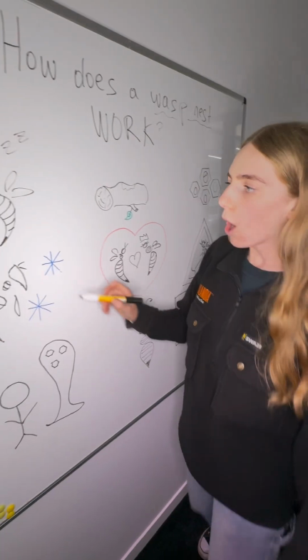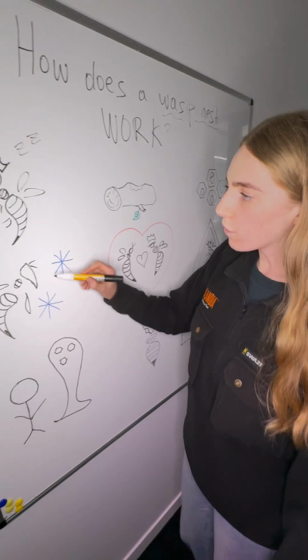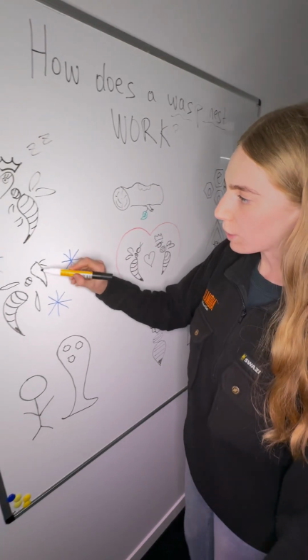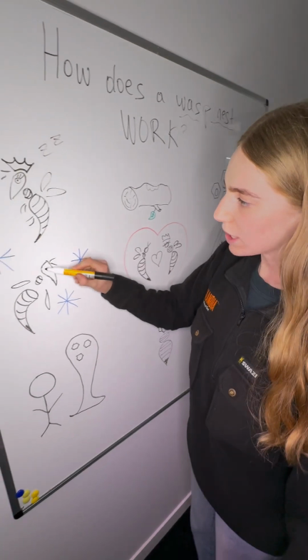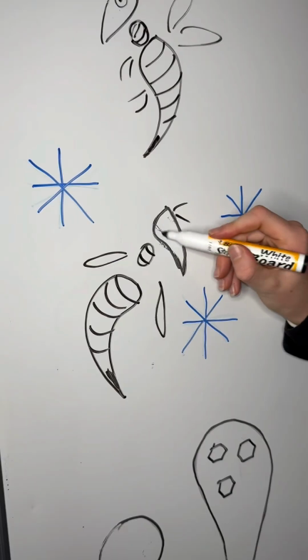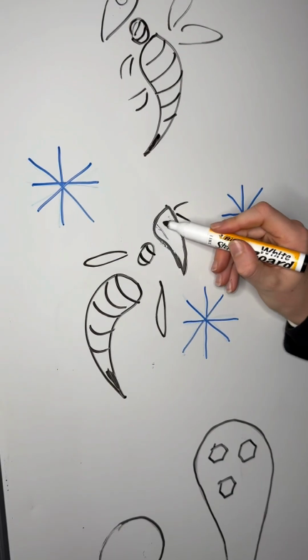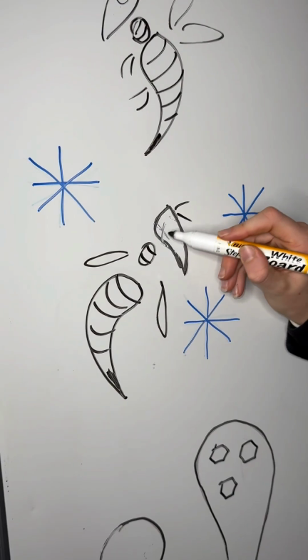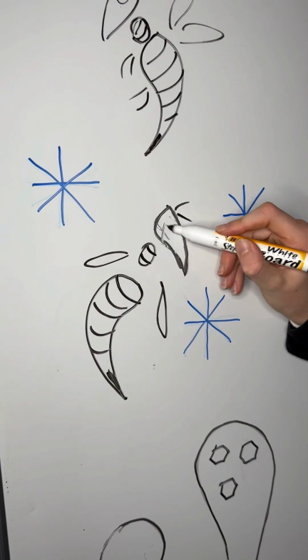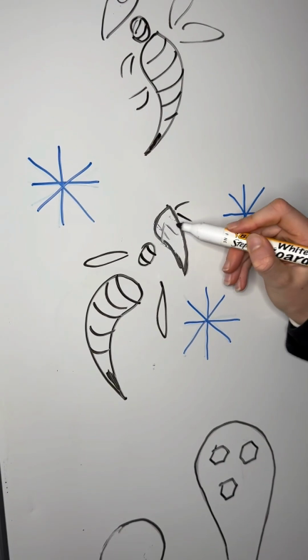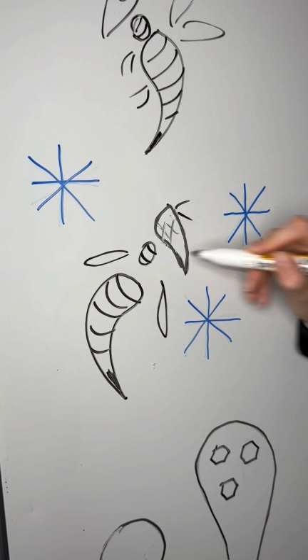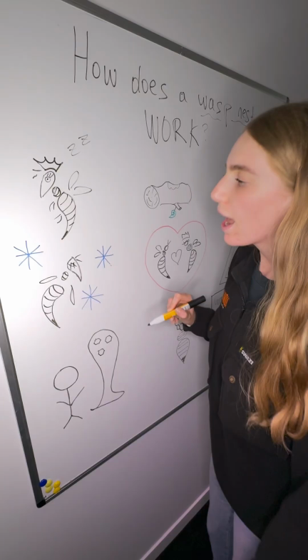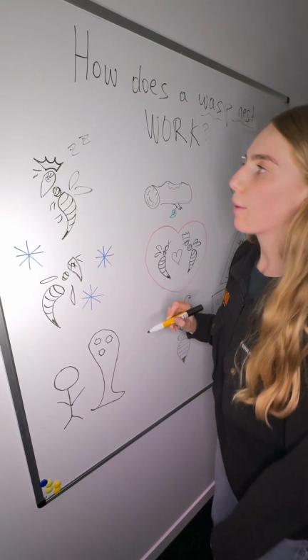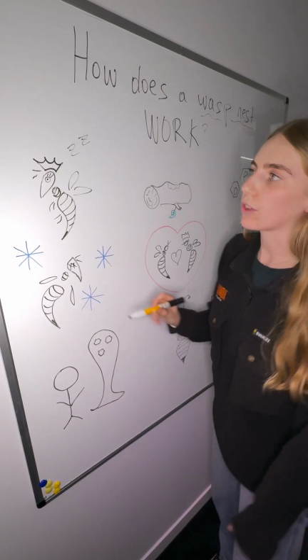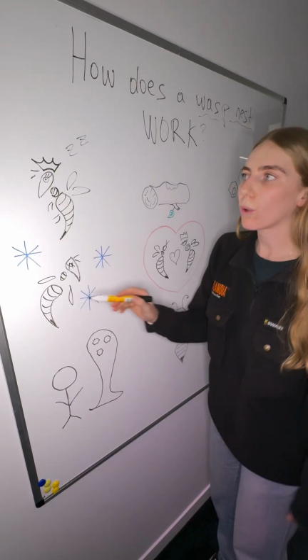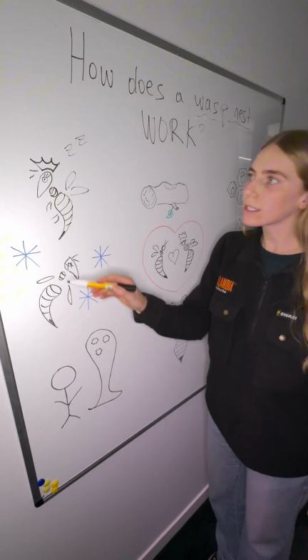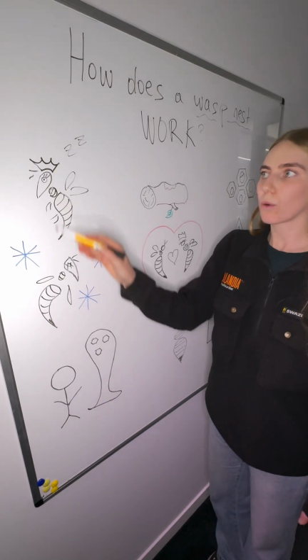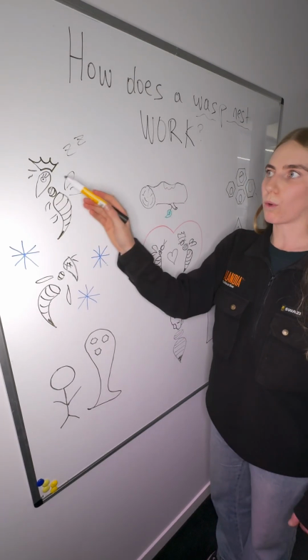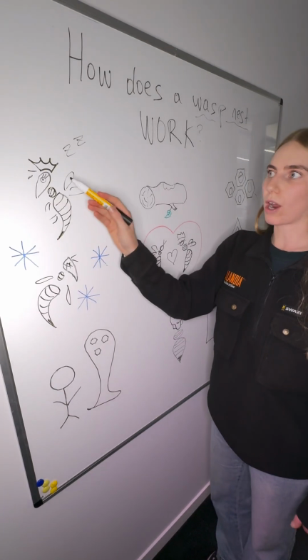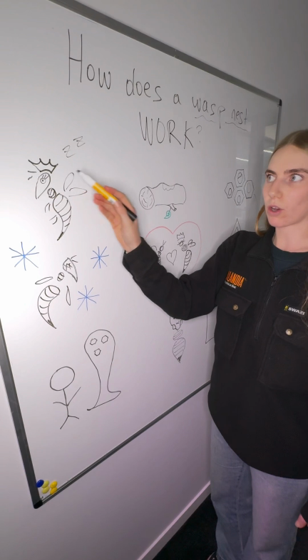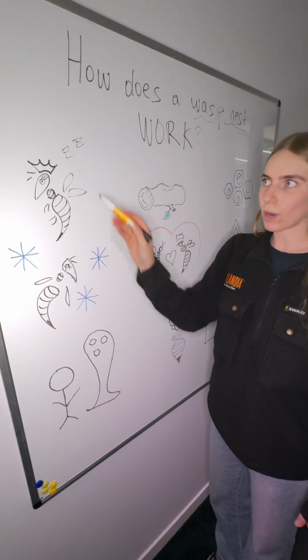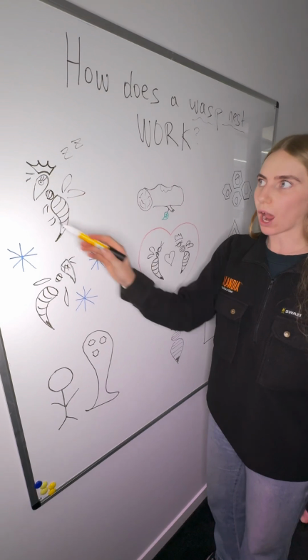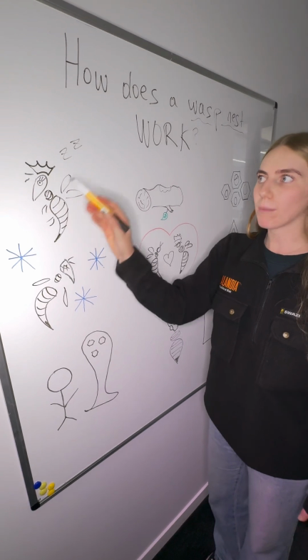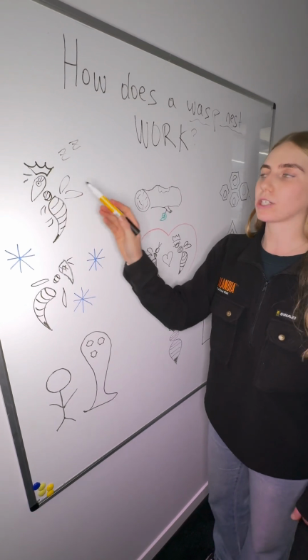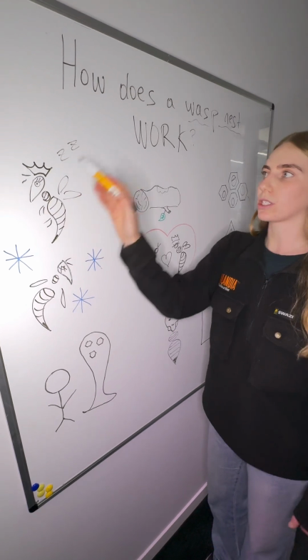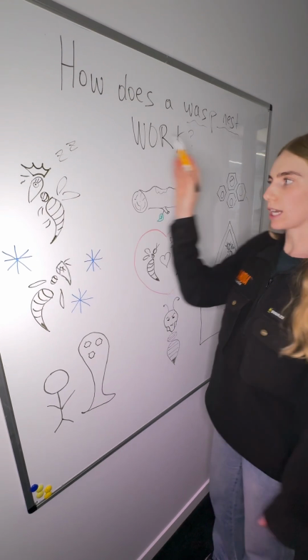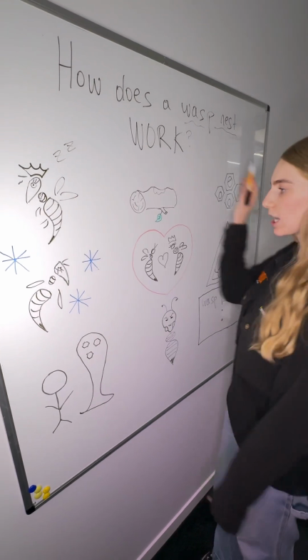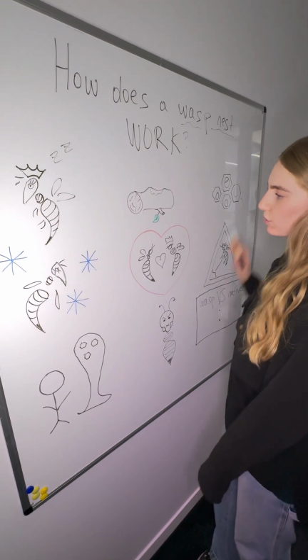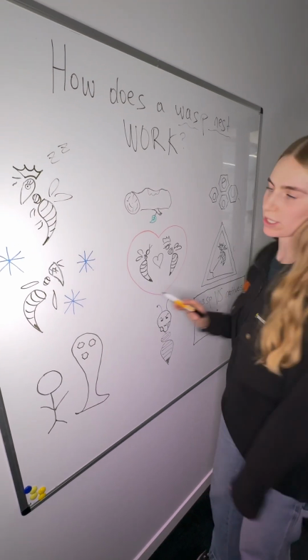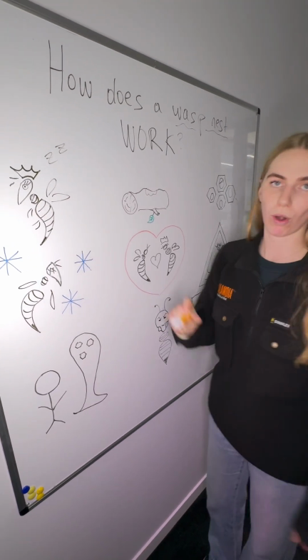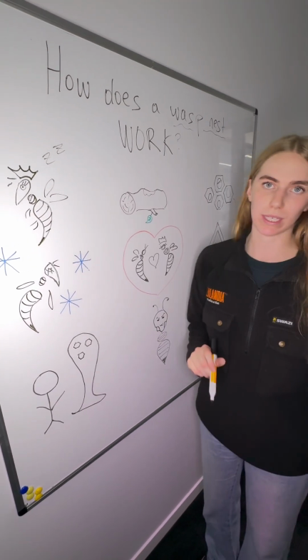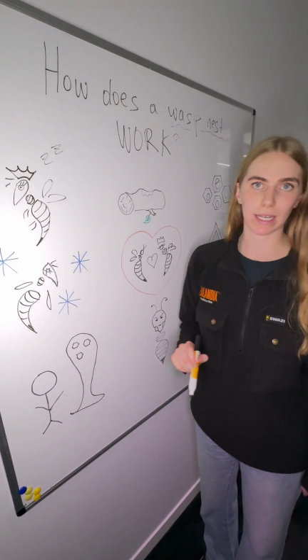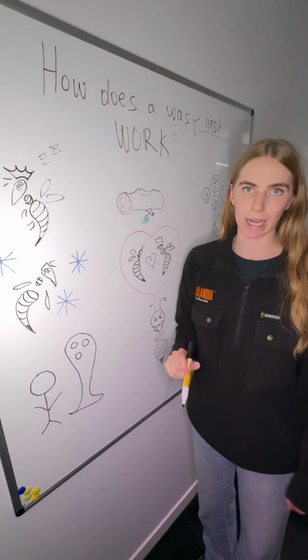Over winter the nest will die off; however, the queens will go into hibernation to continue this process again.